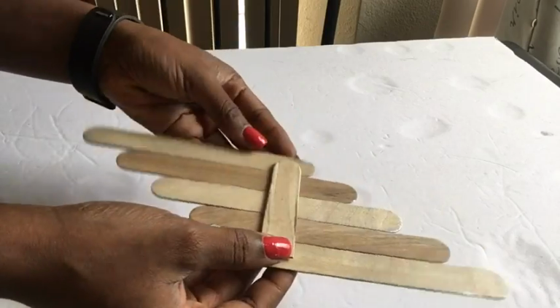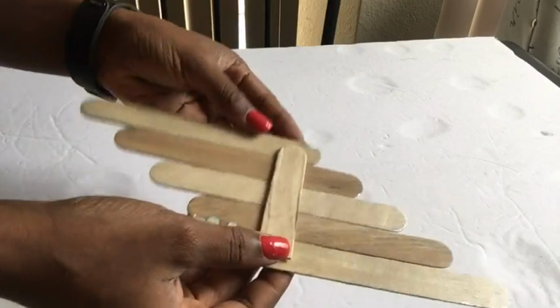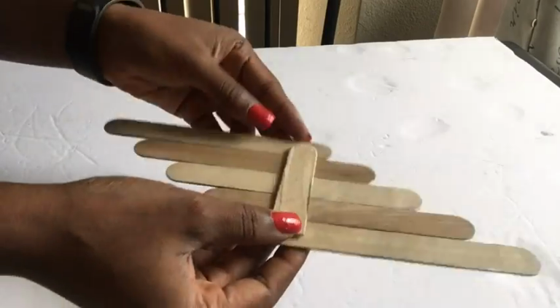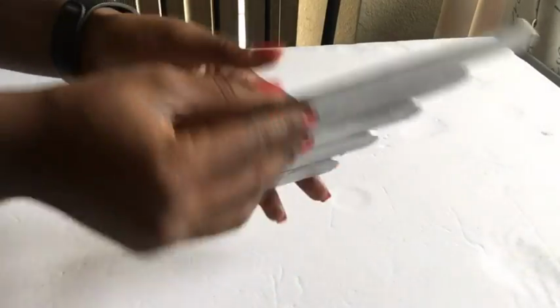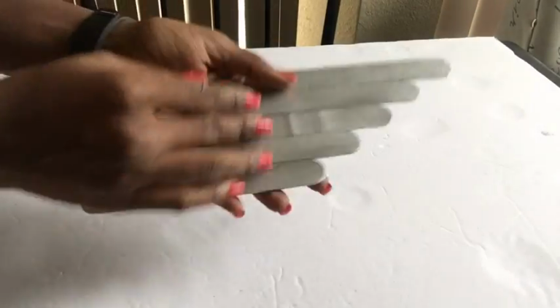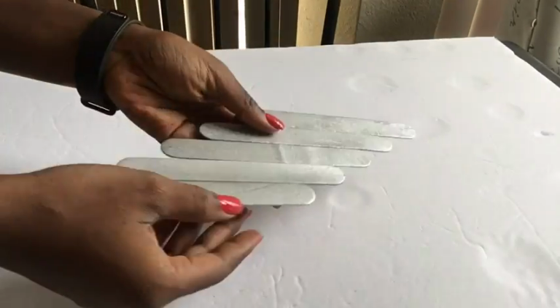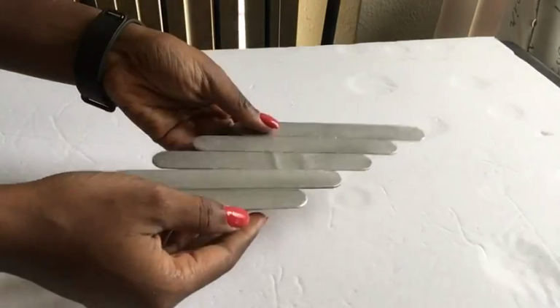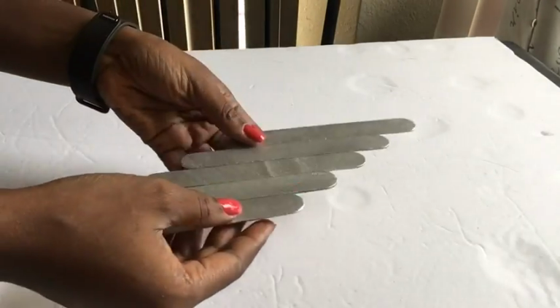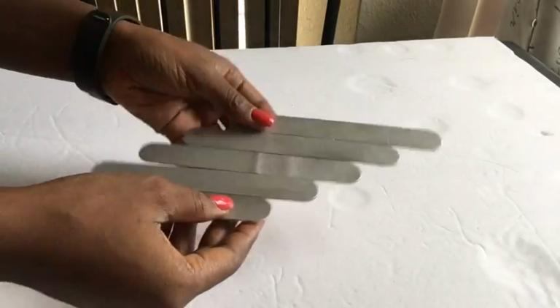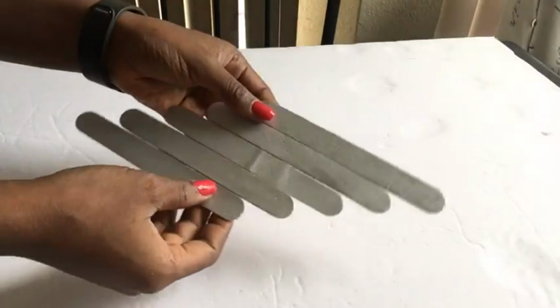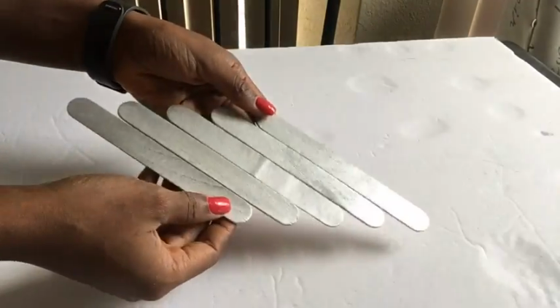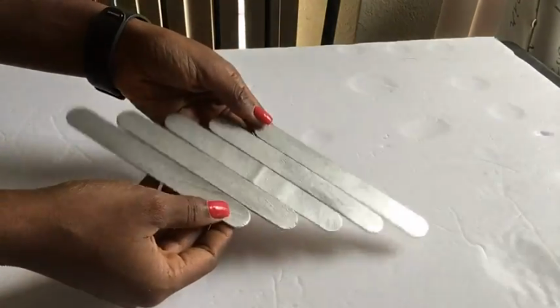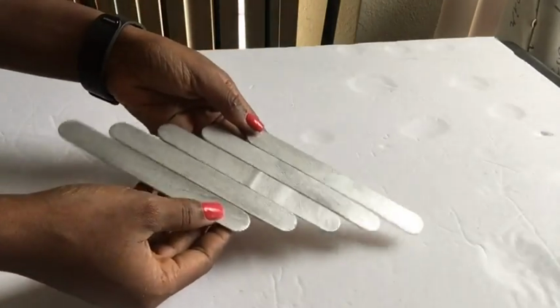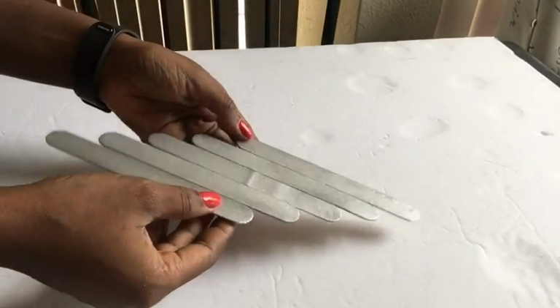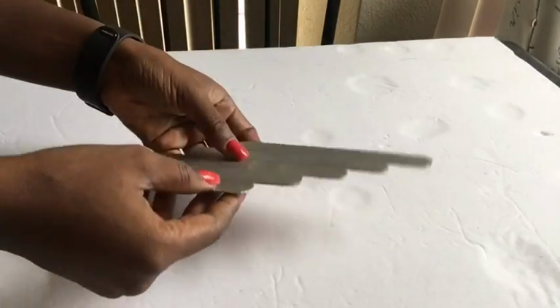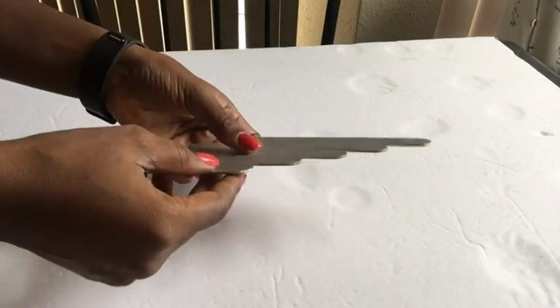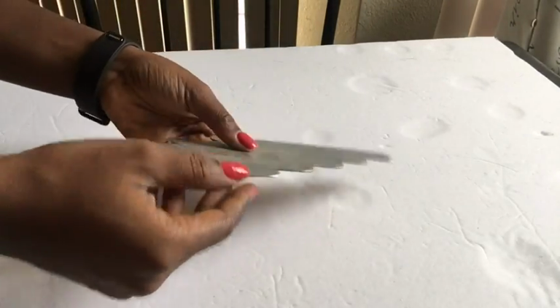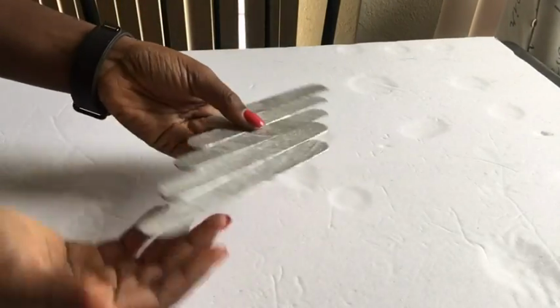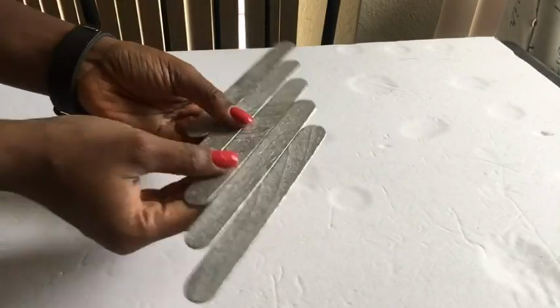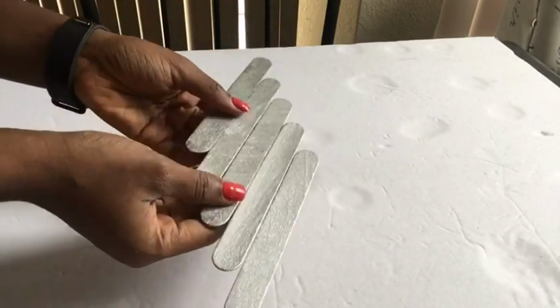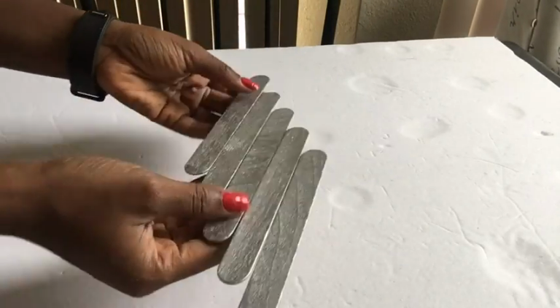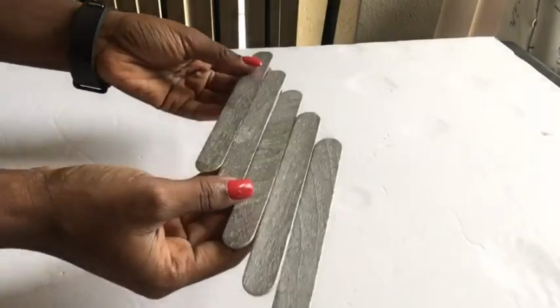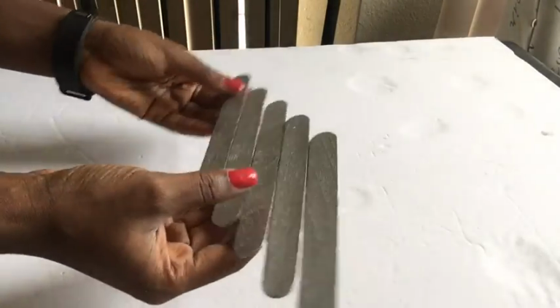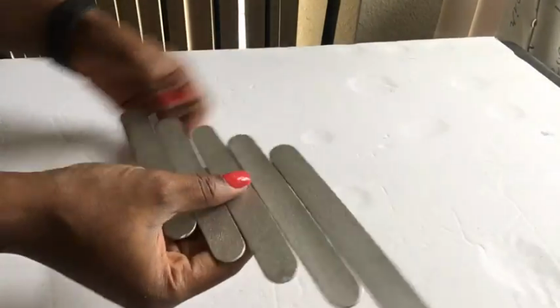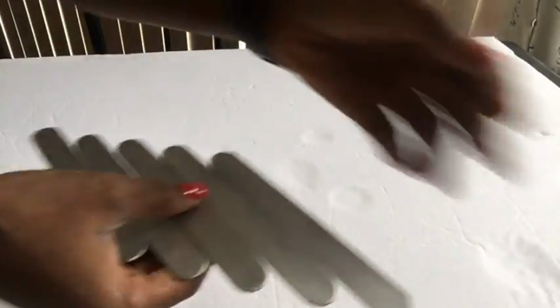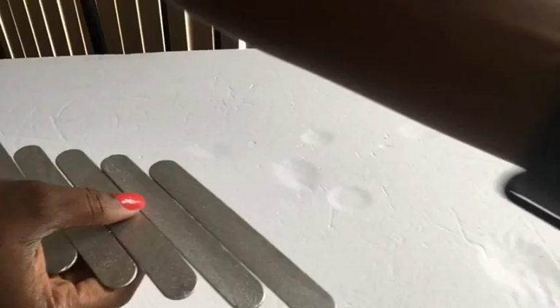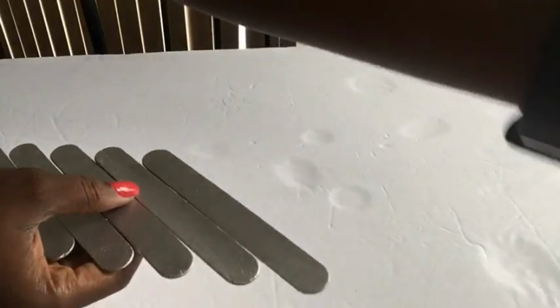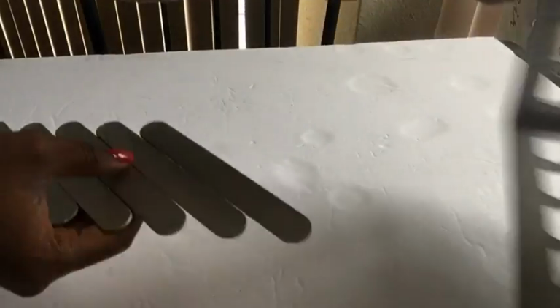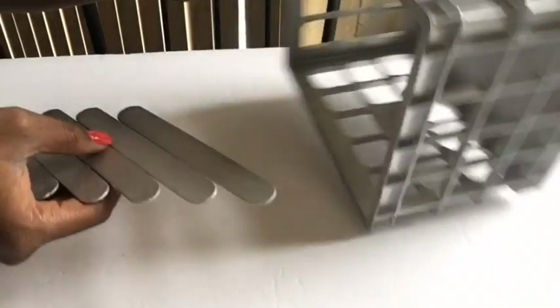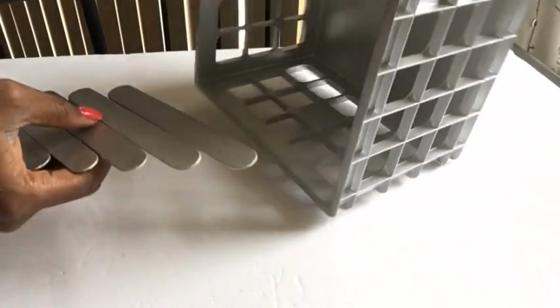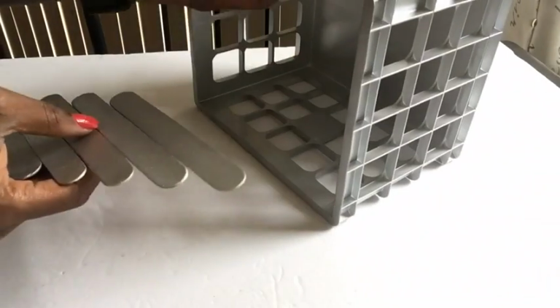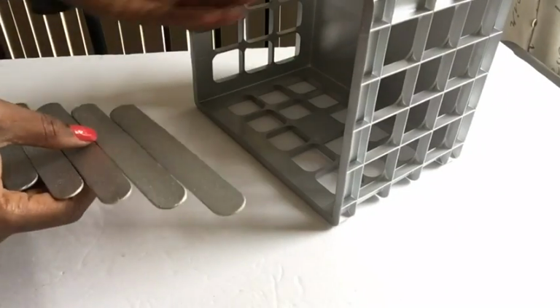This is the design that I made and it's already spray painted and I want to show you guys where I'd be placing it on the crates.